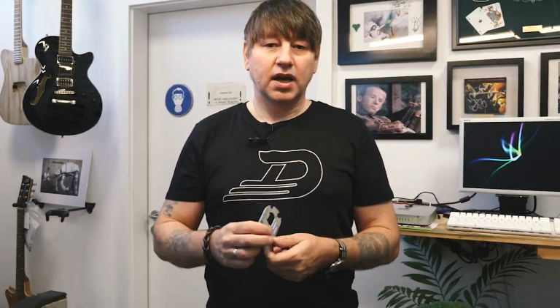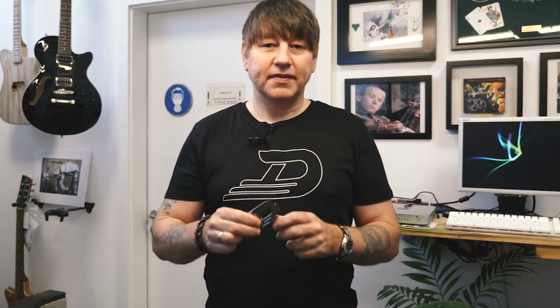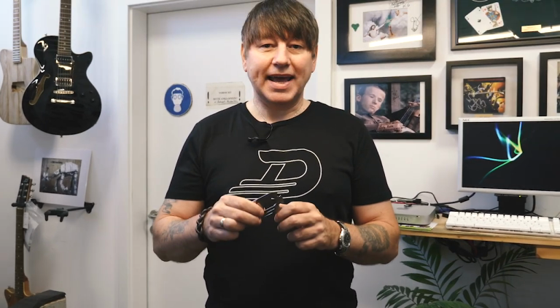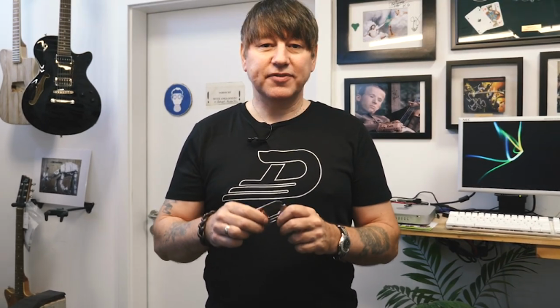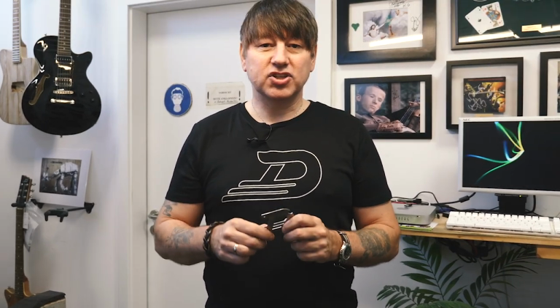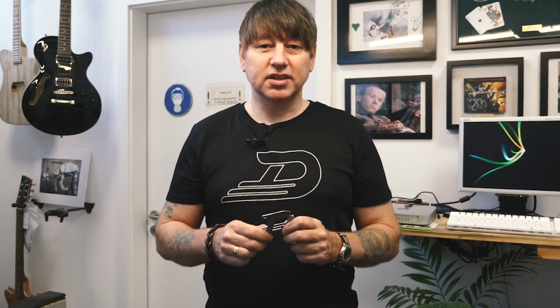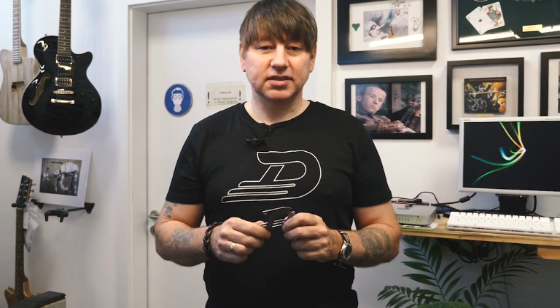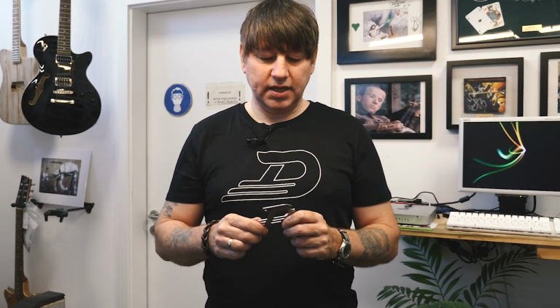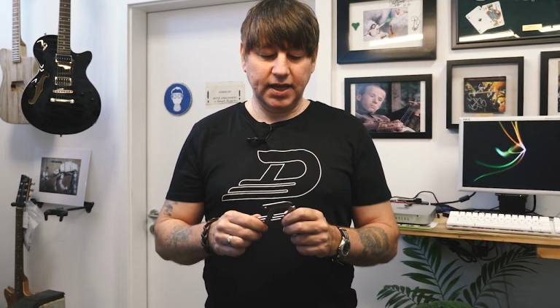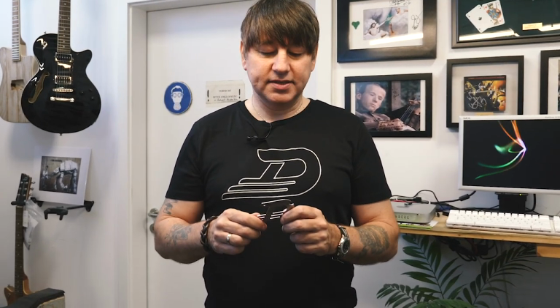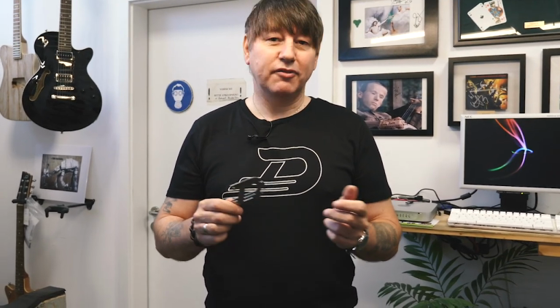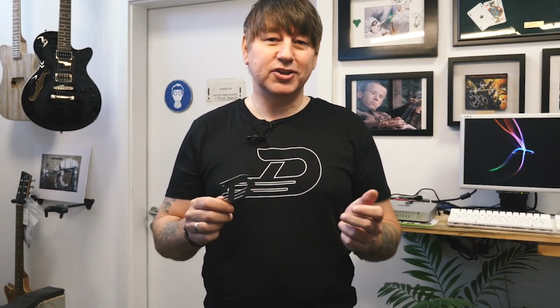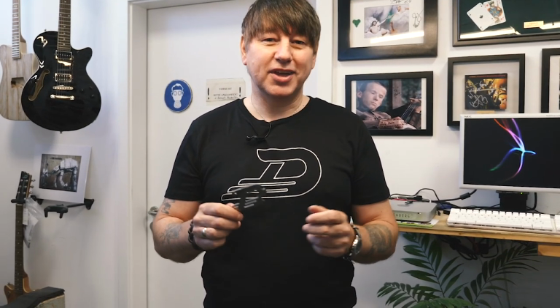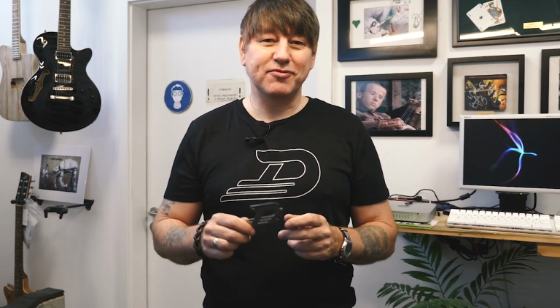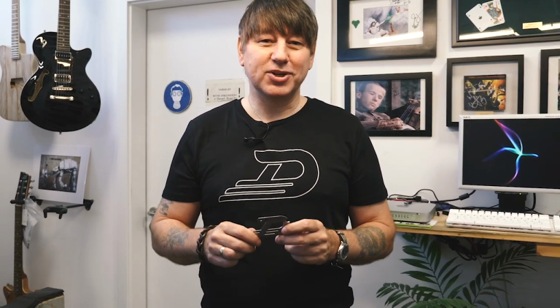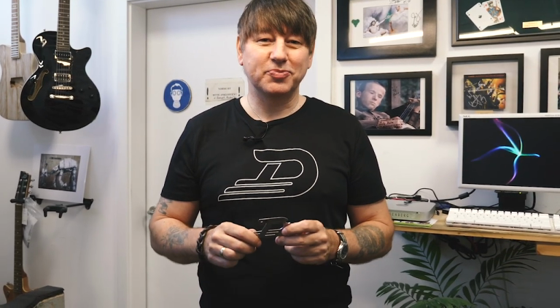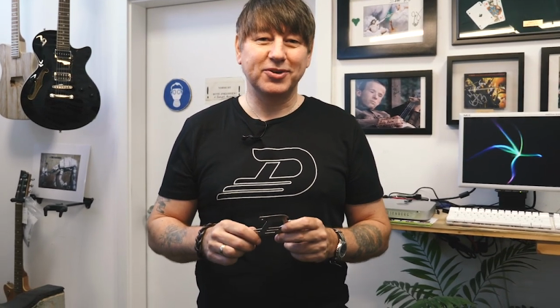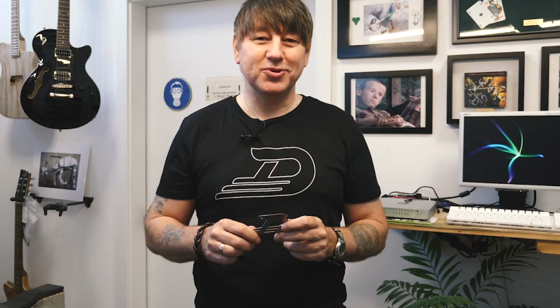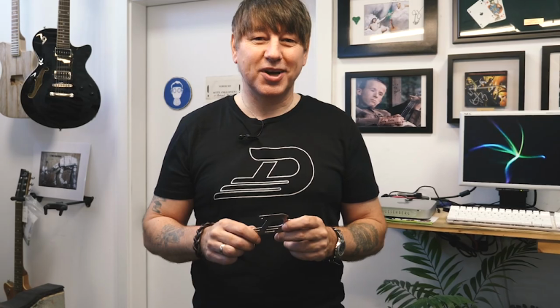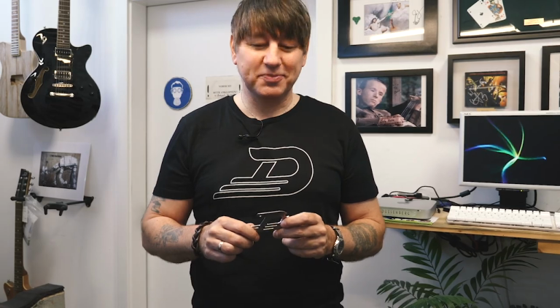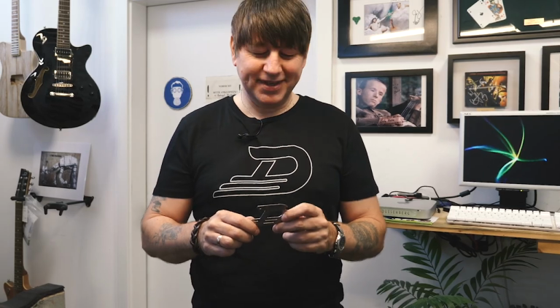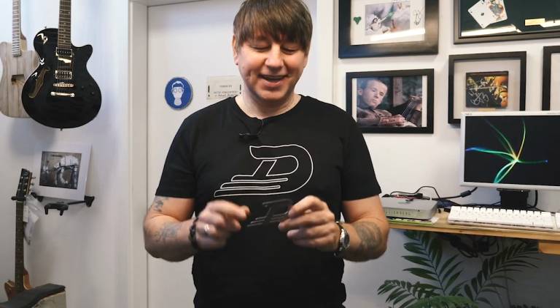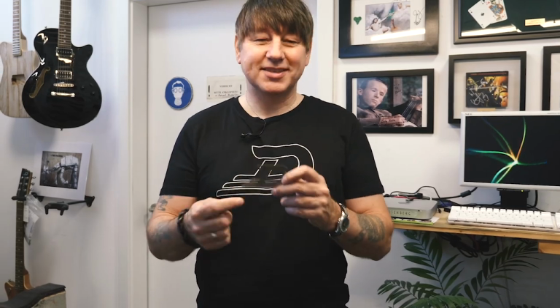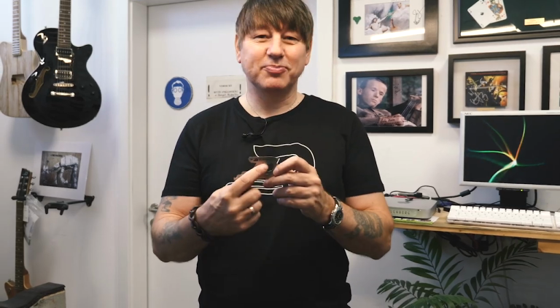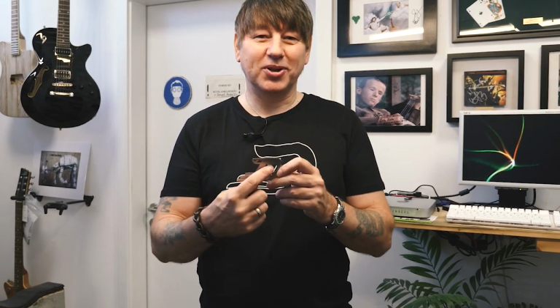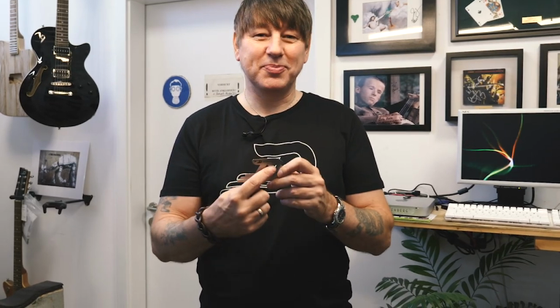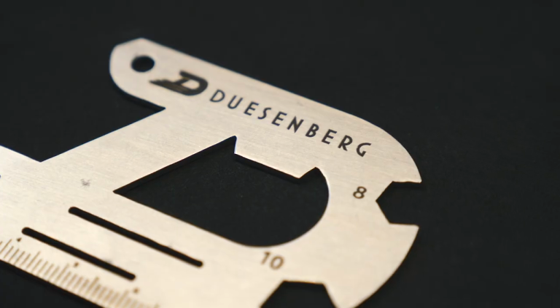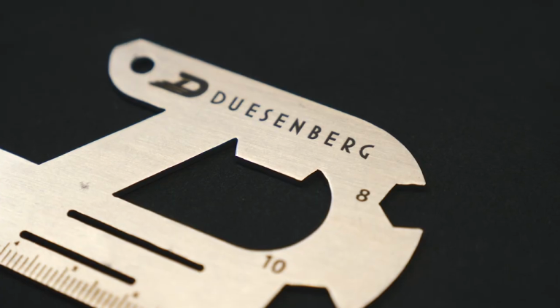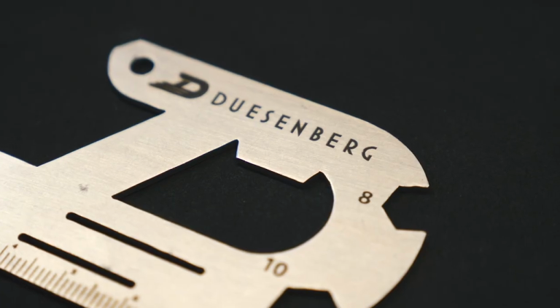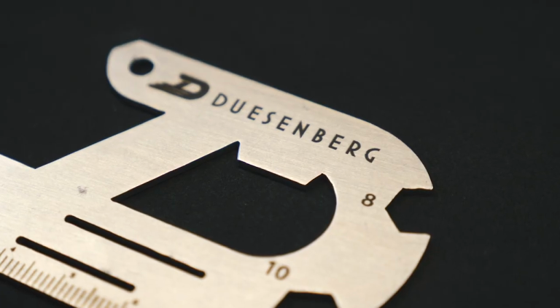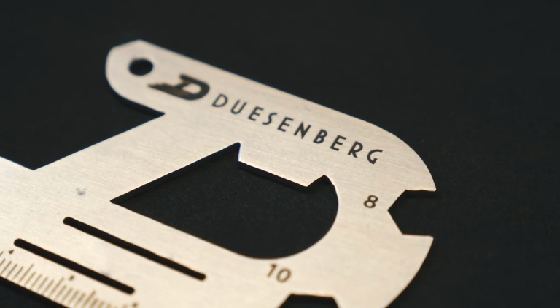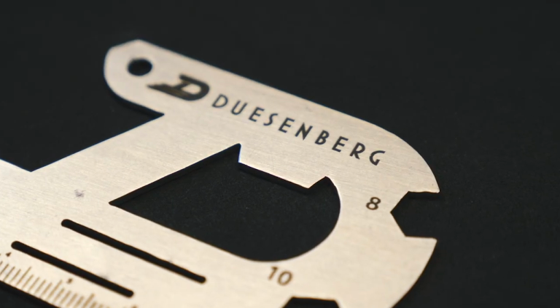The last feature is one that everybody should be able to use at home — it's the bottle opener in the middle.